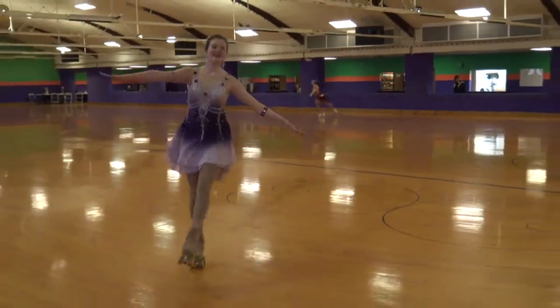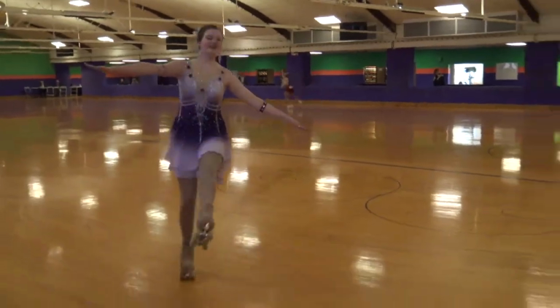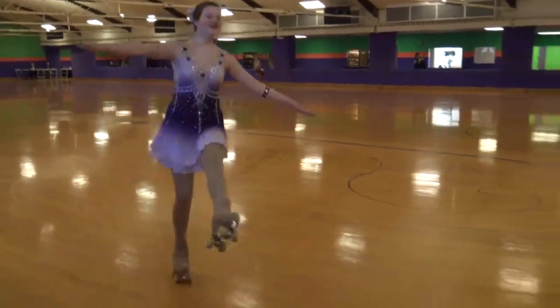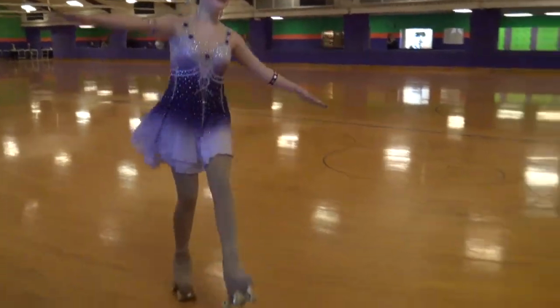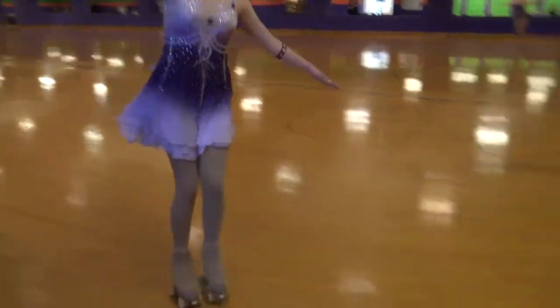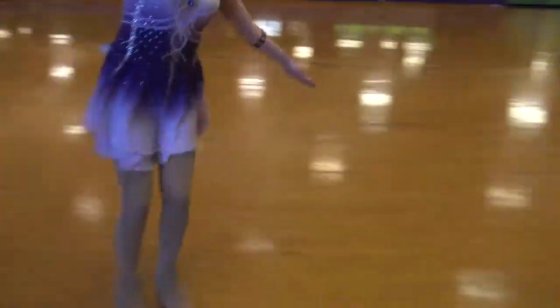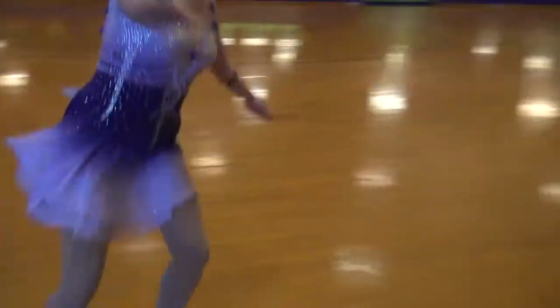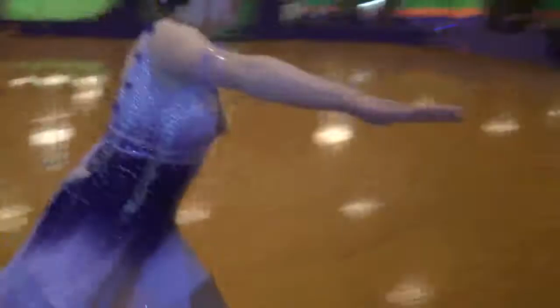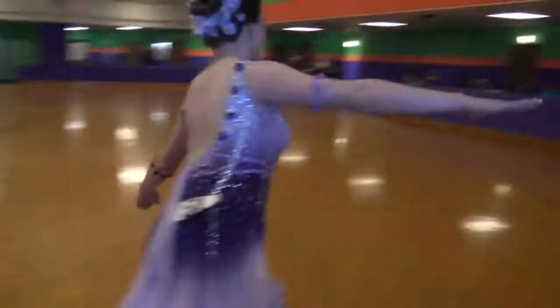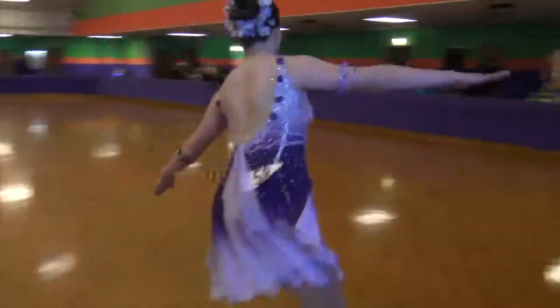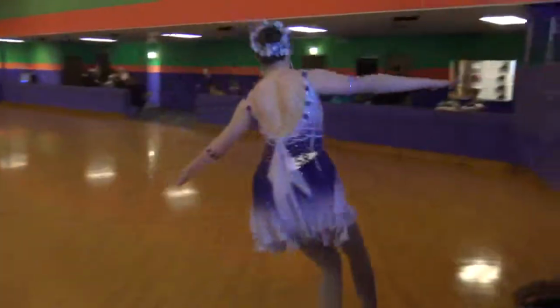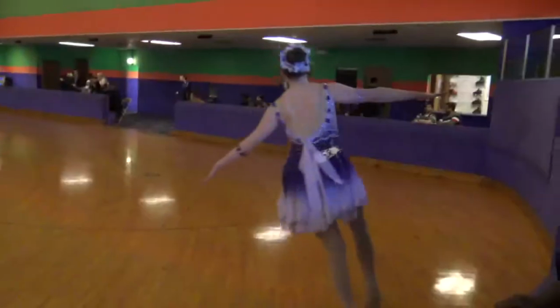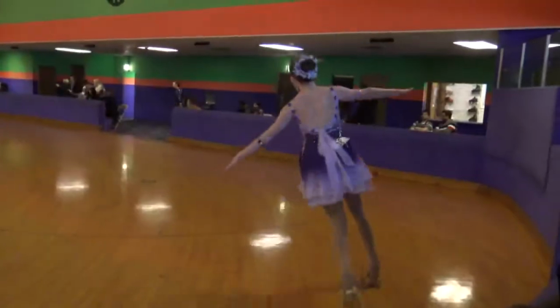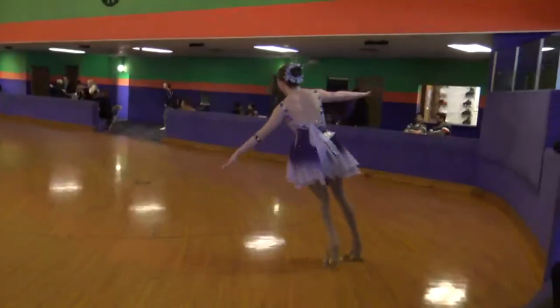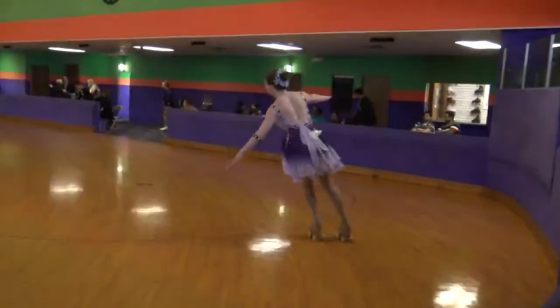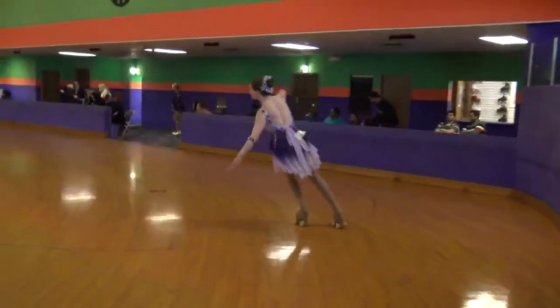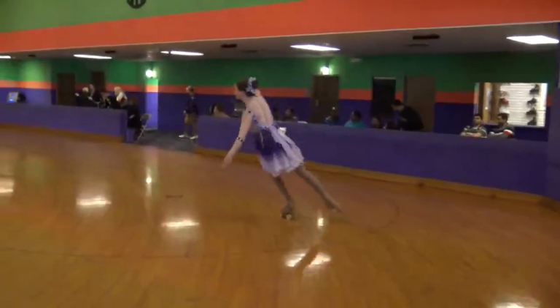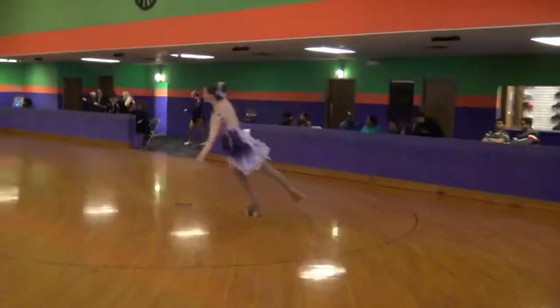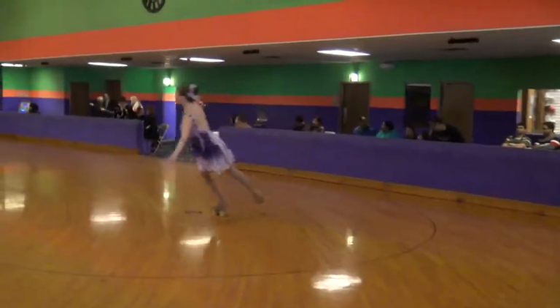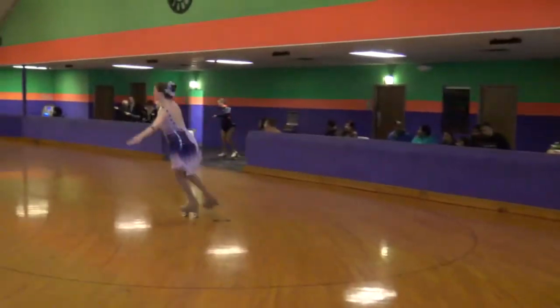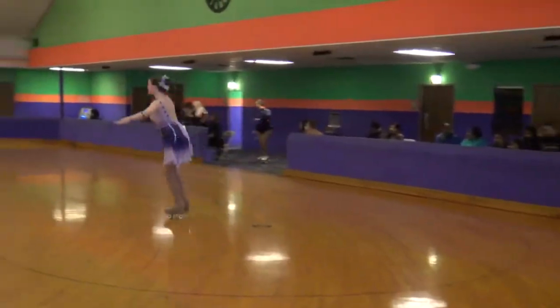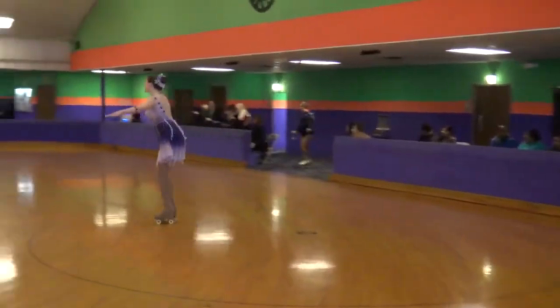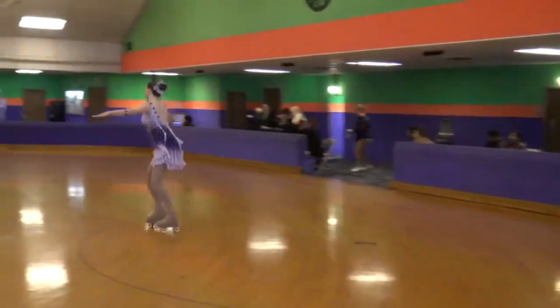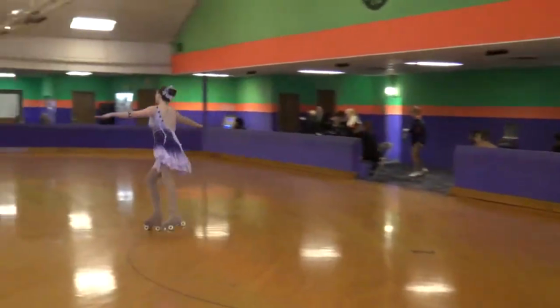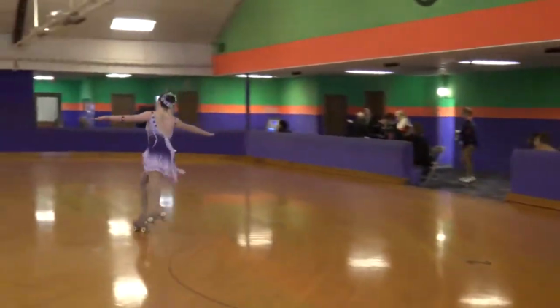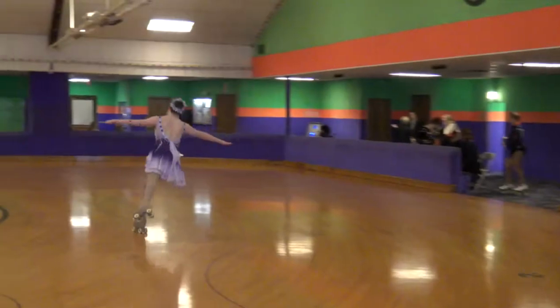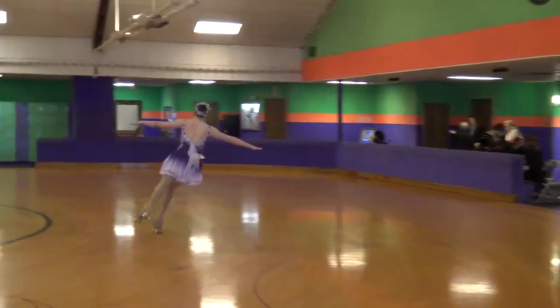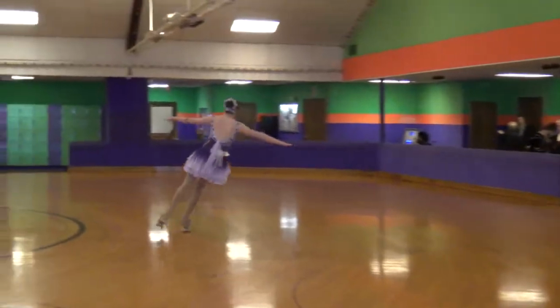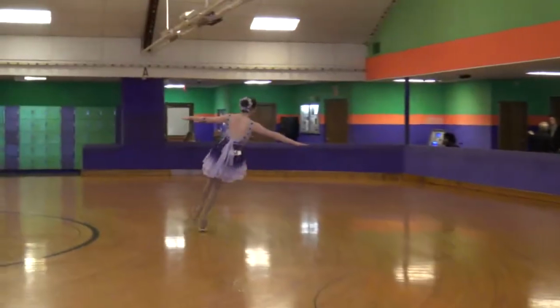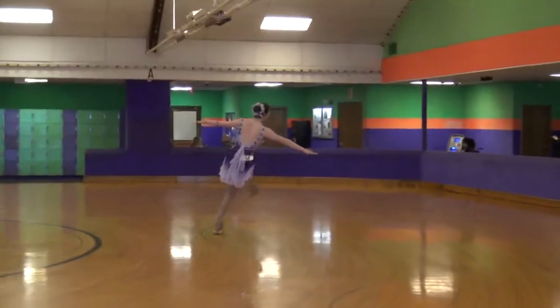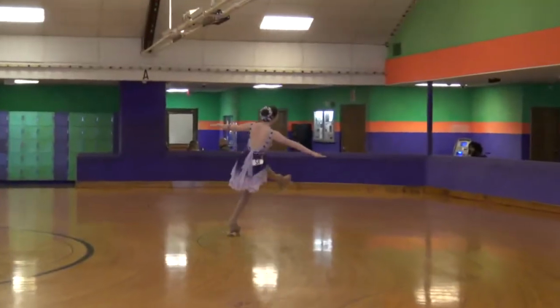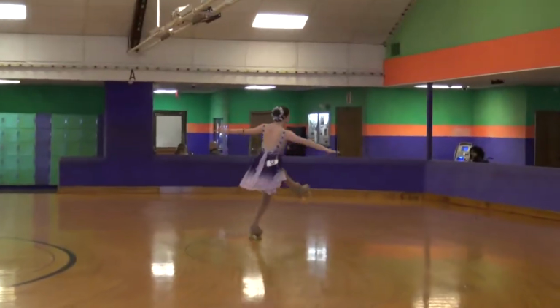Stay down. Push the swing in. Push up. Come down. Use the corner.